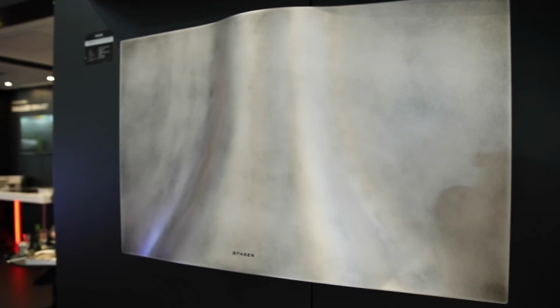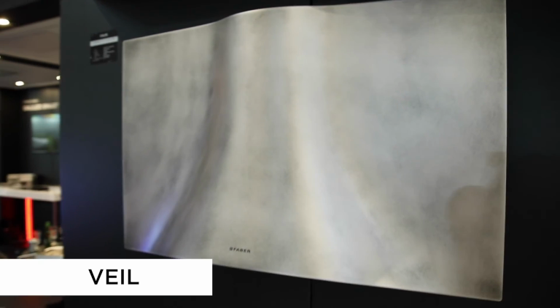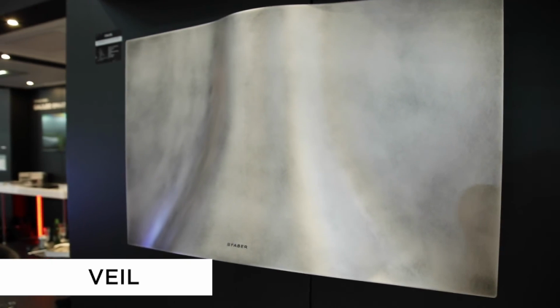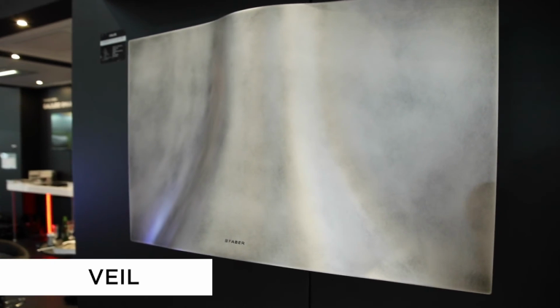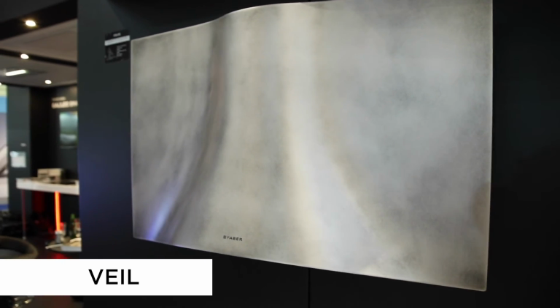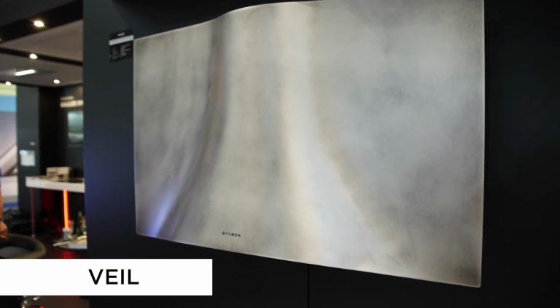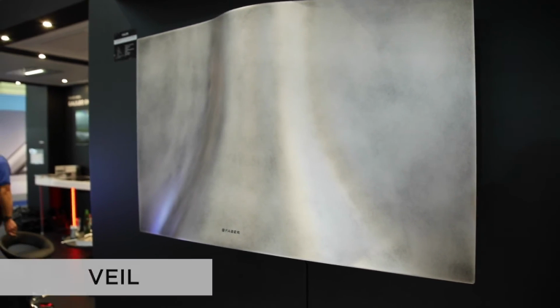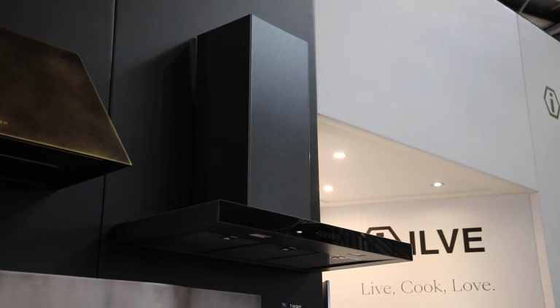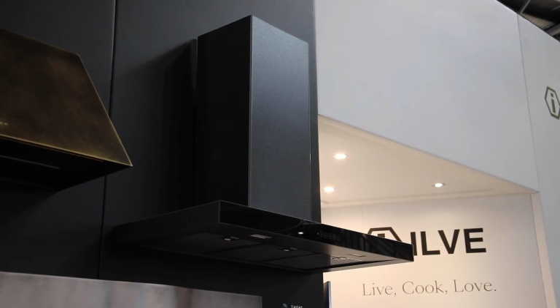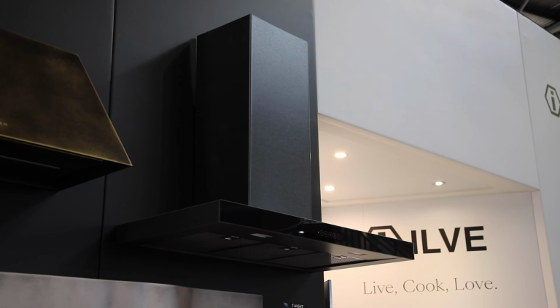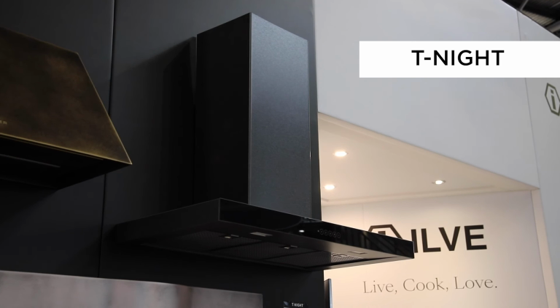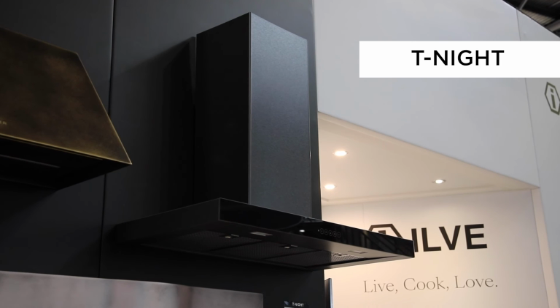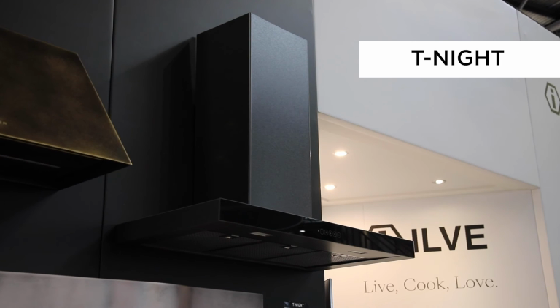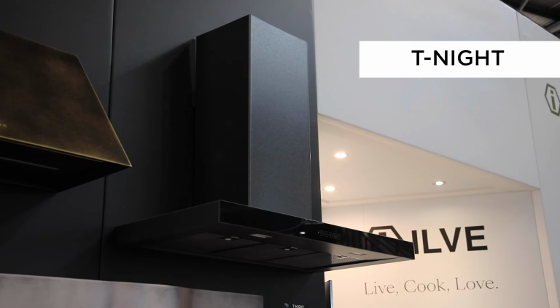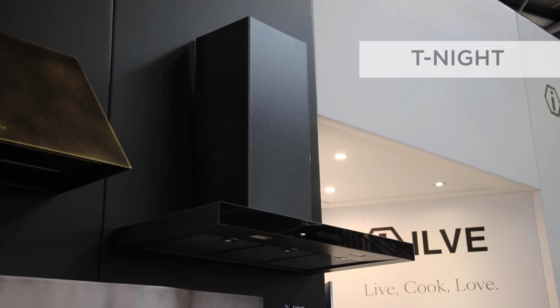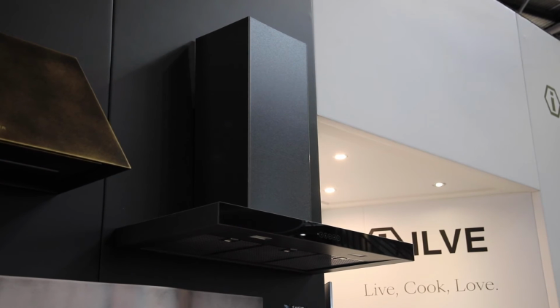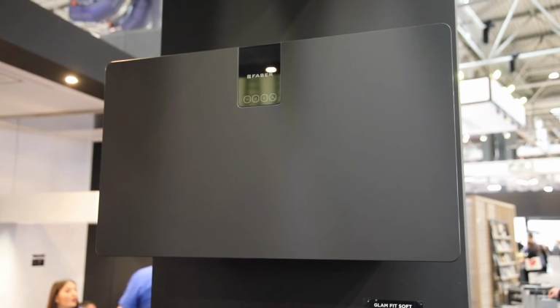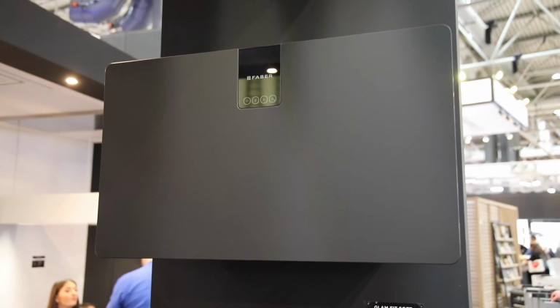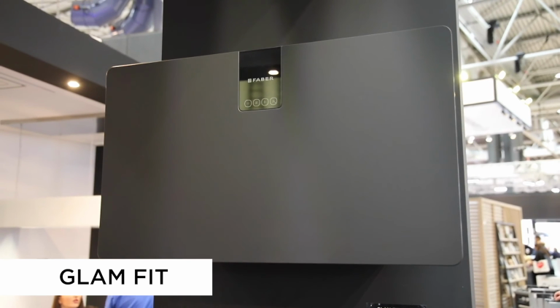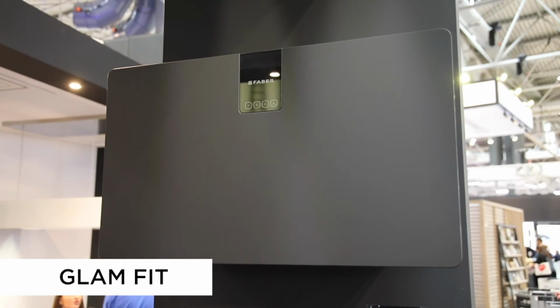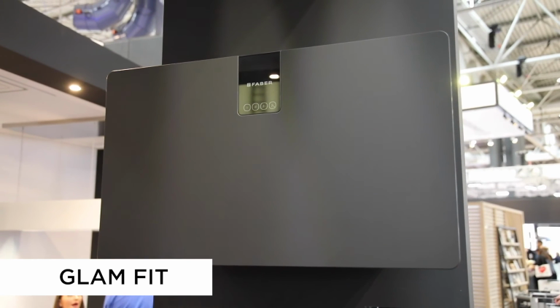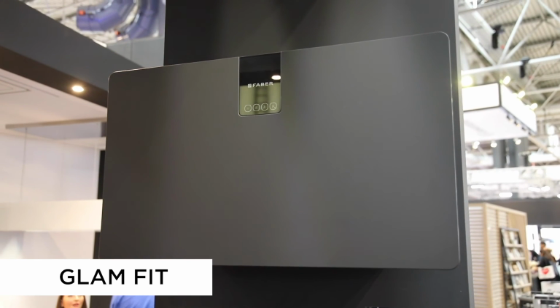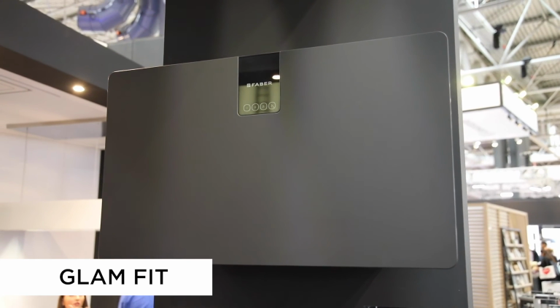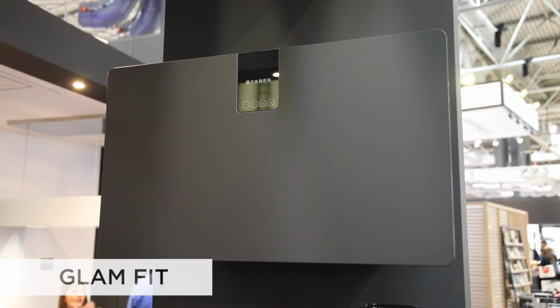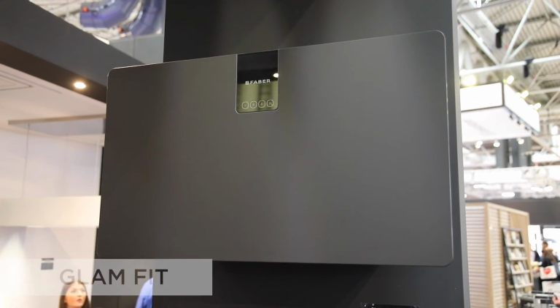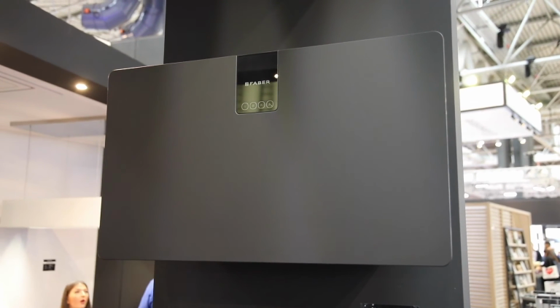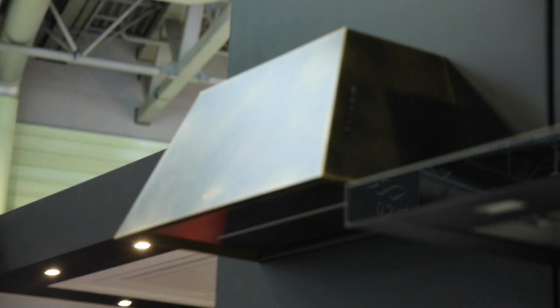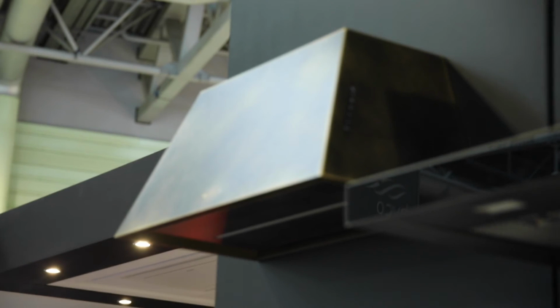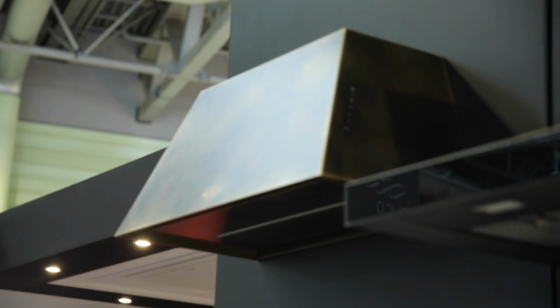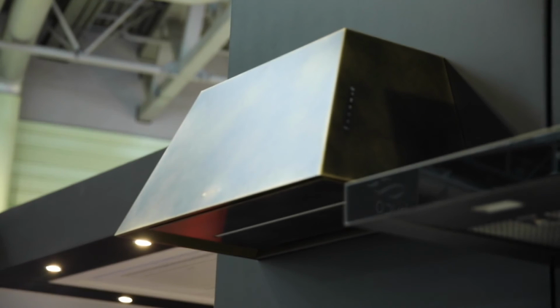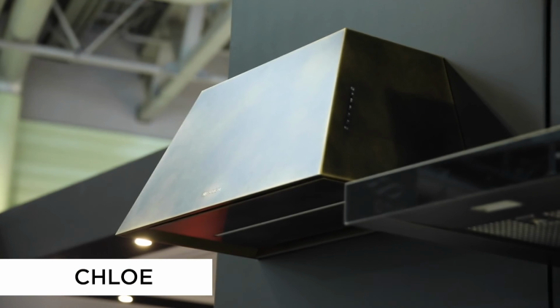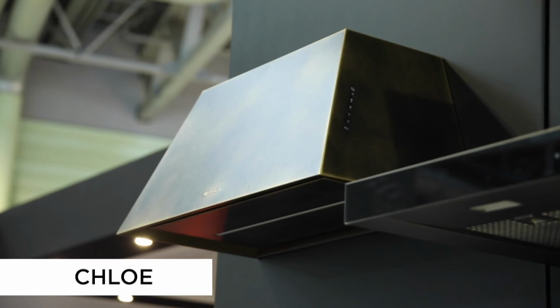We also have a number of new wall mounted hoods at the show, for someone who wants a real designer feature piece for their kitchen, available in all sorts of shapes, sizes, and finishes.